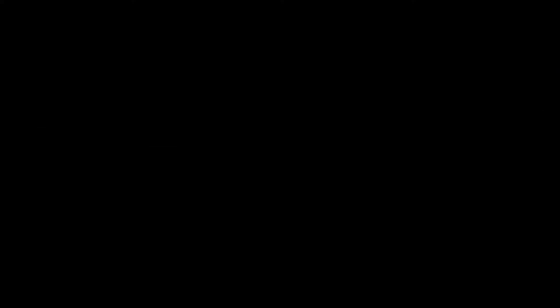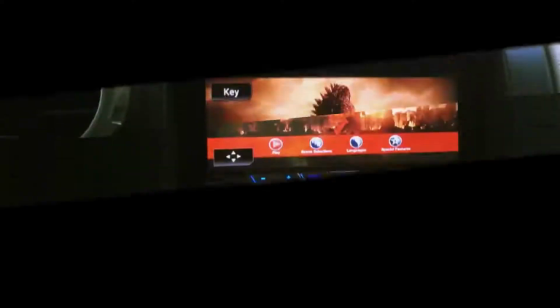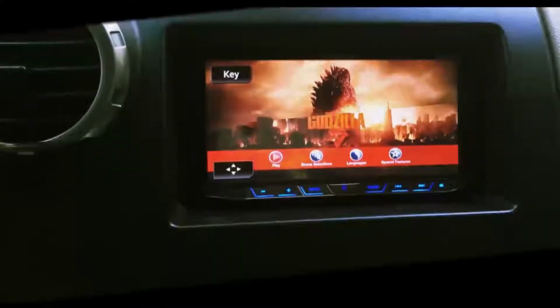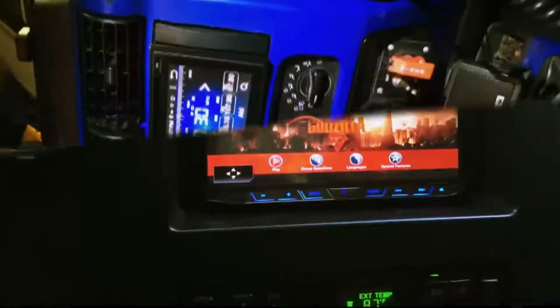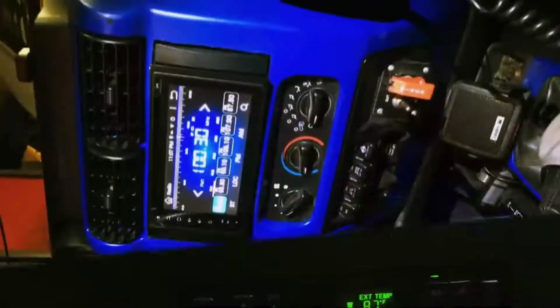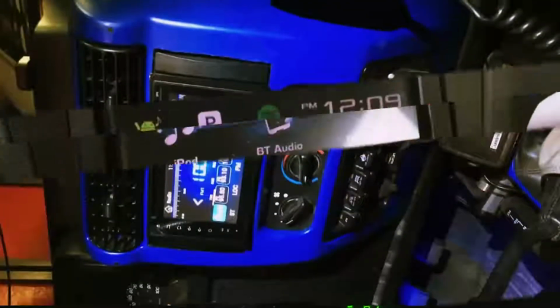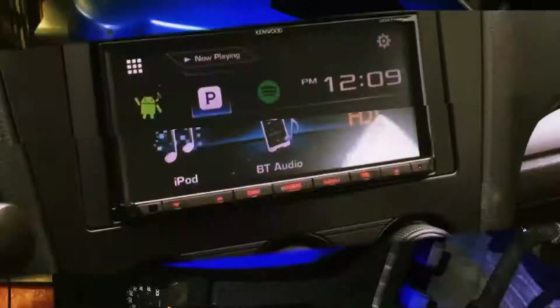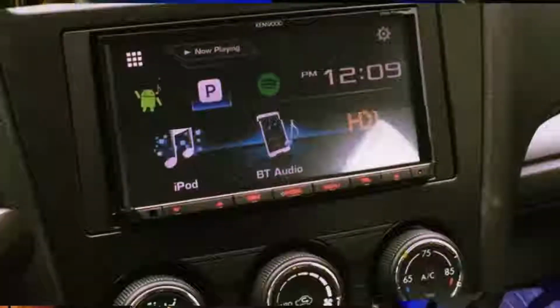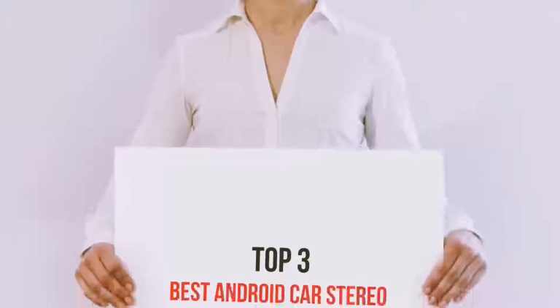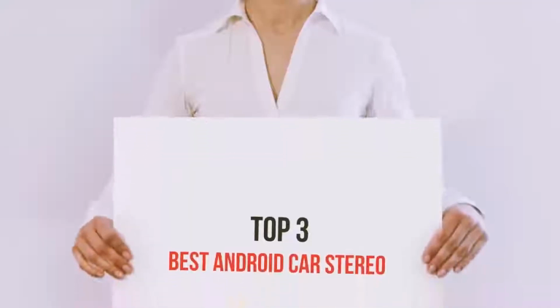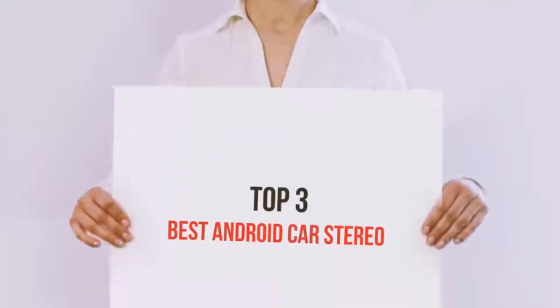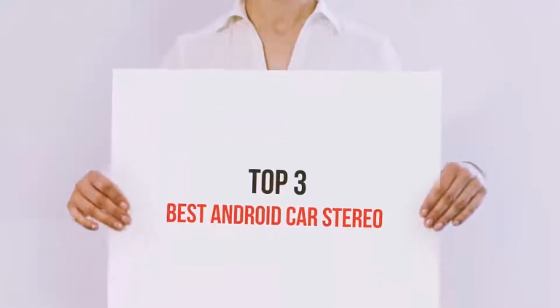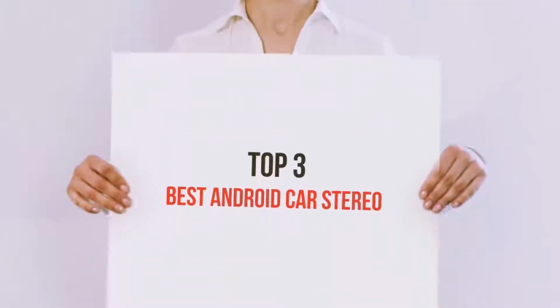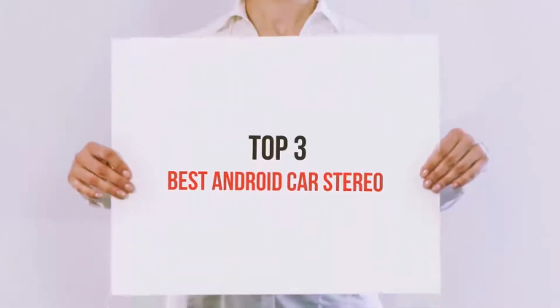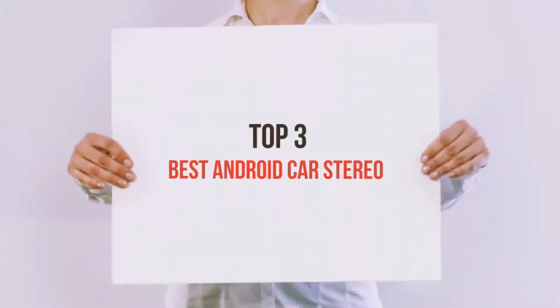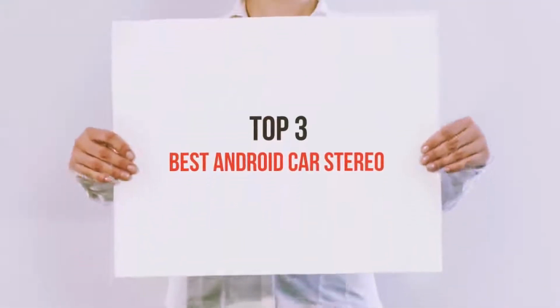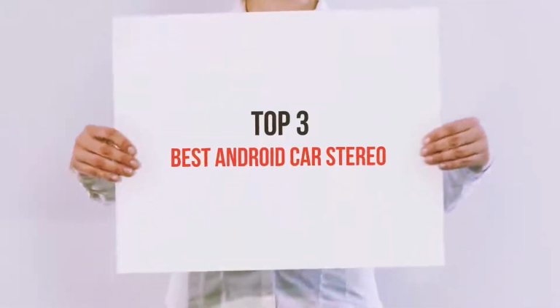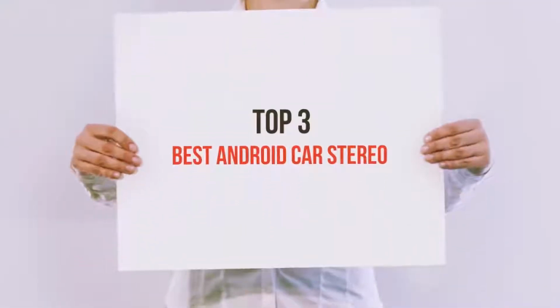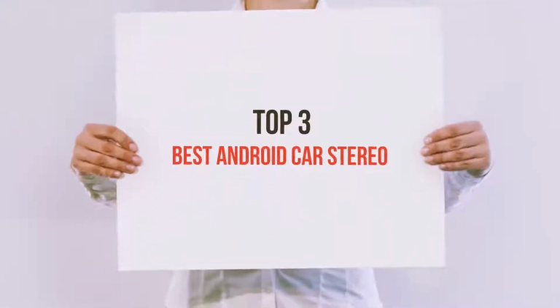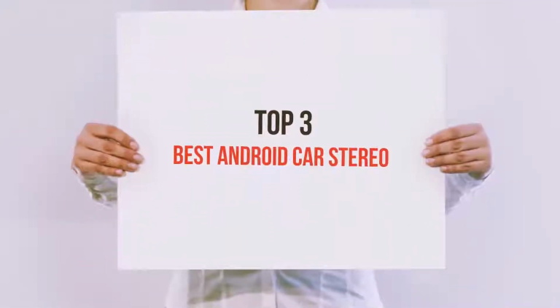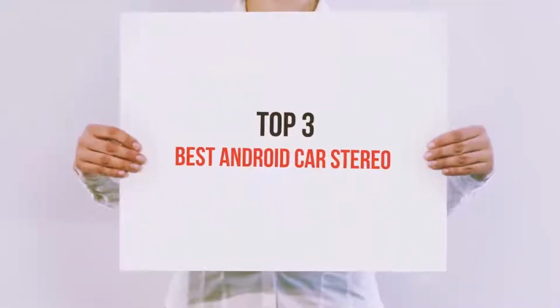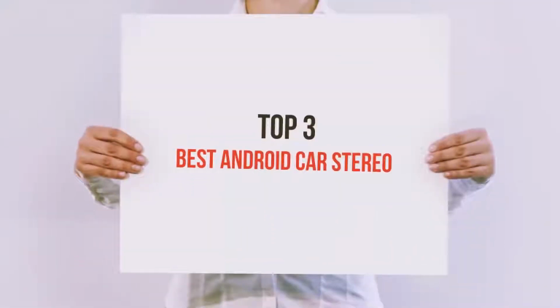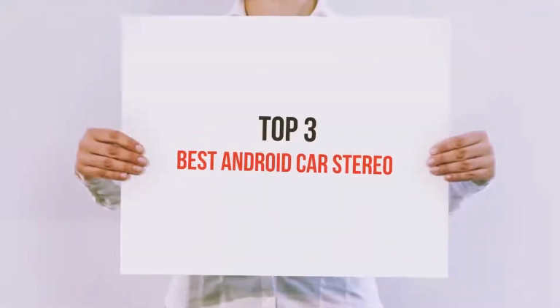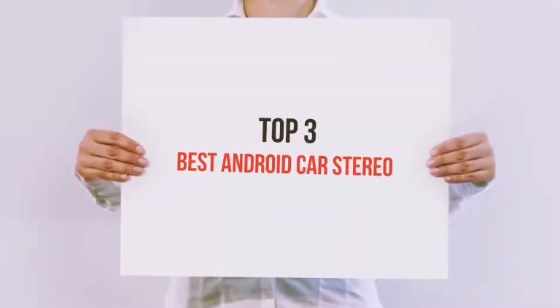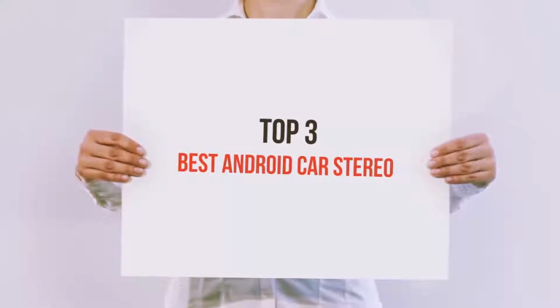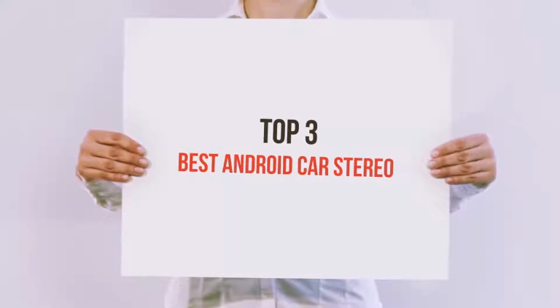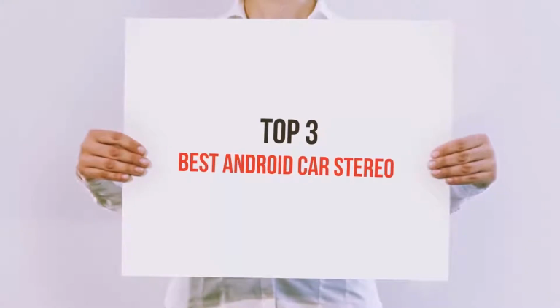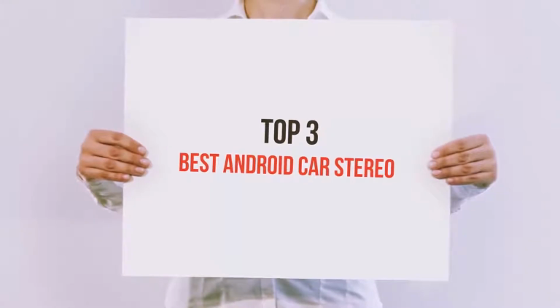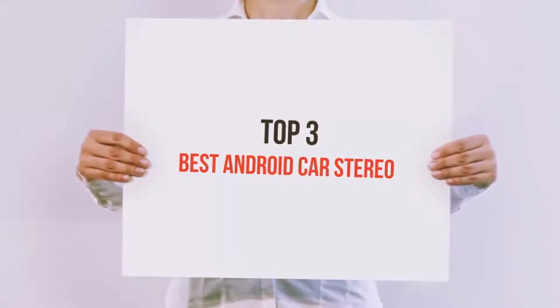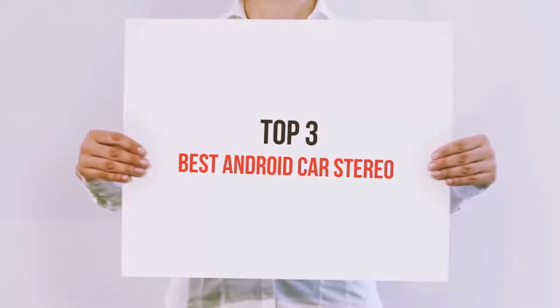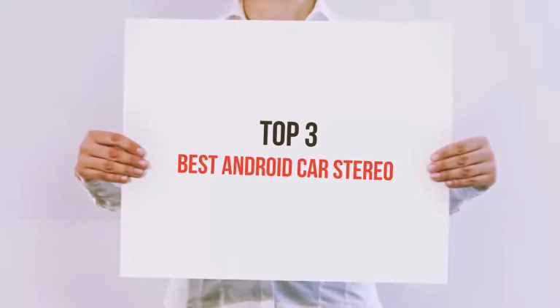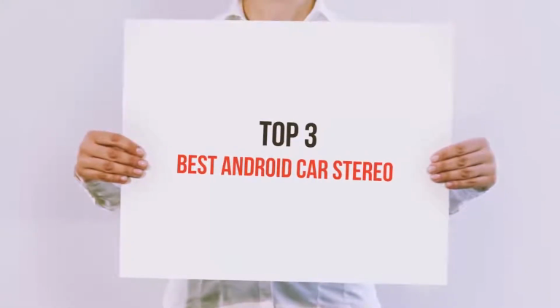Hello guys, welcome back to my channel. Now I'm gonna talk about the Top 3 Best Android Car Stereos.